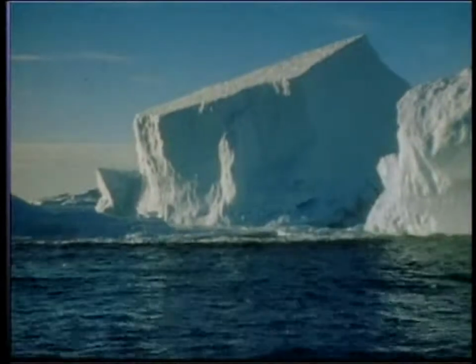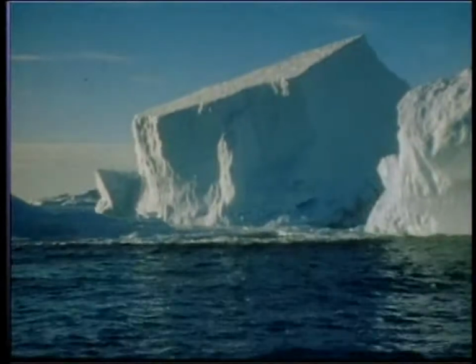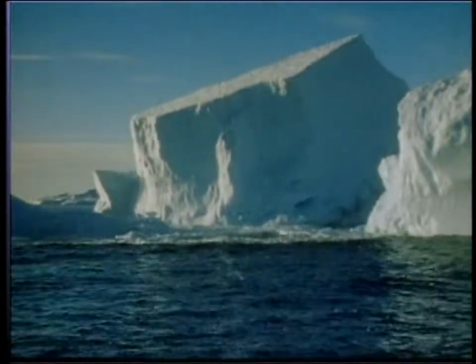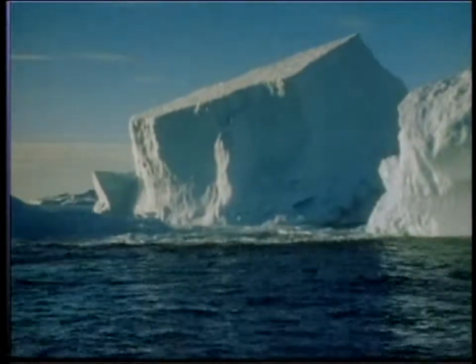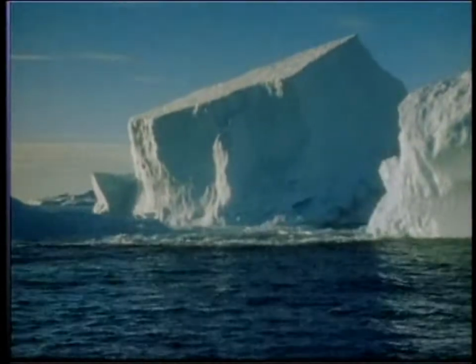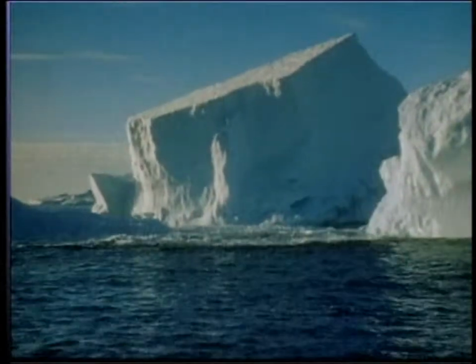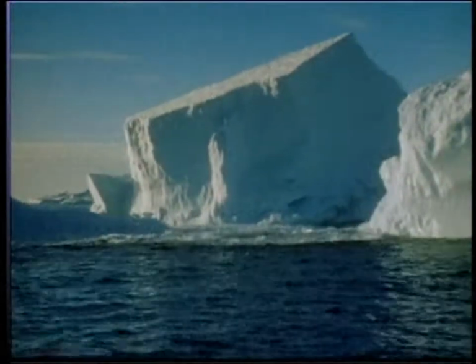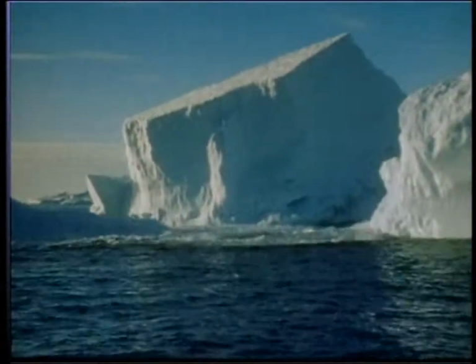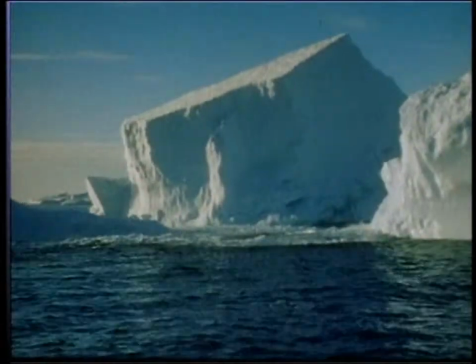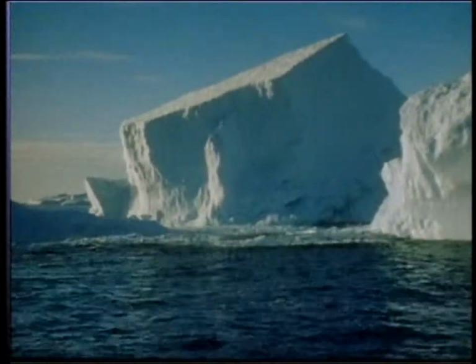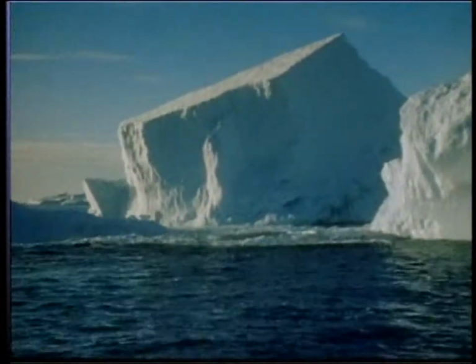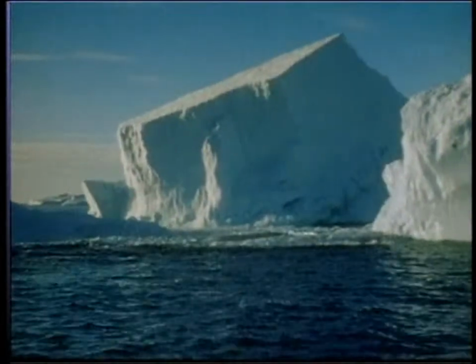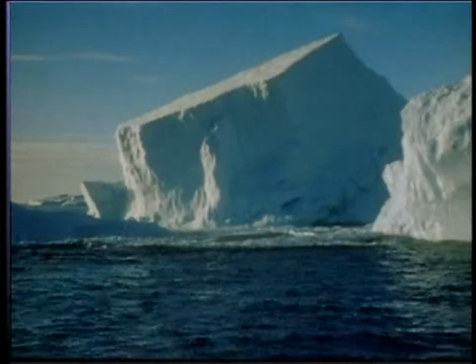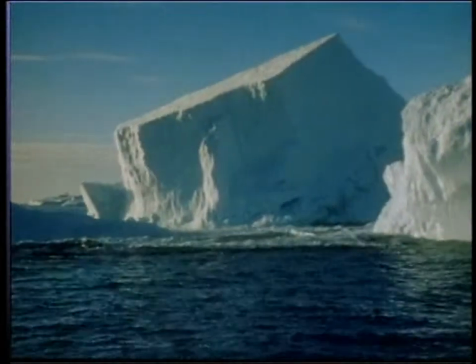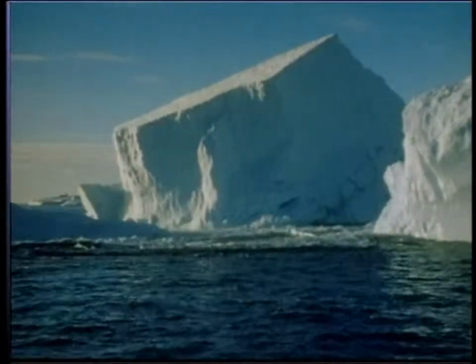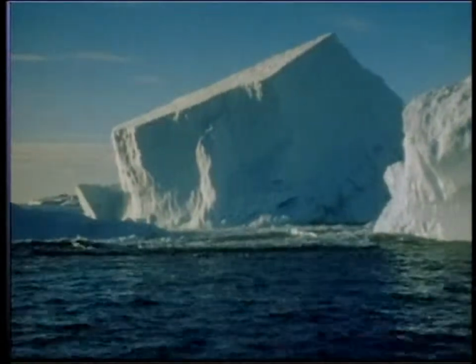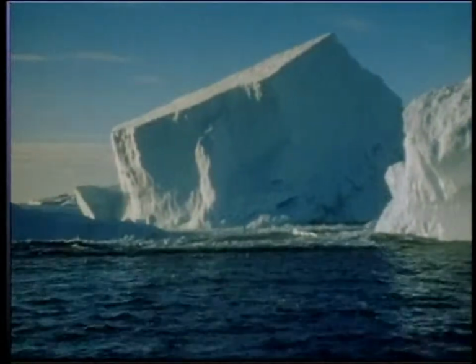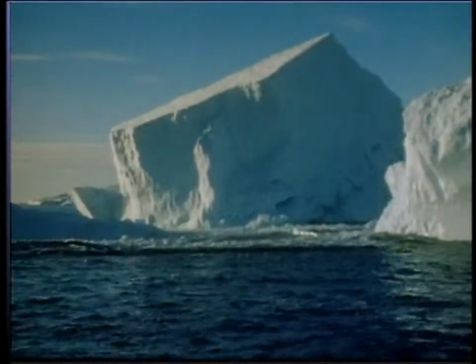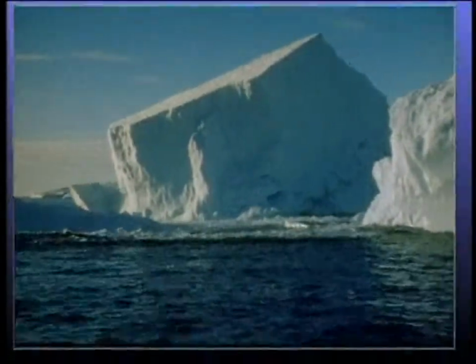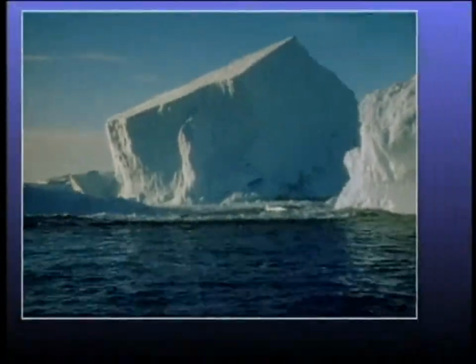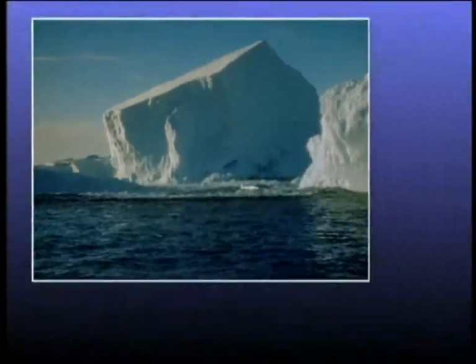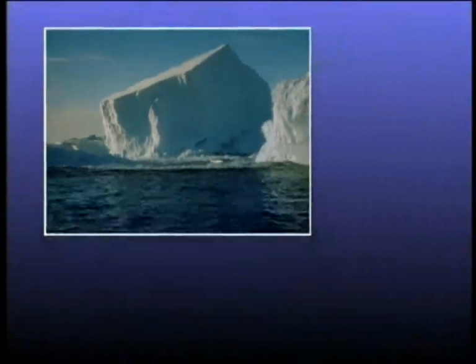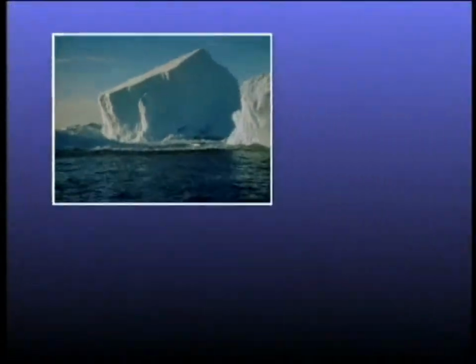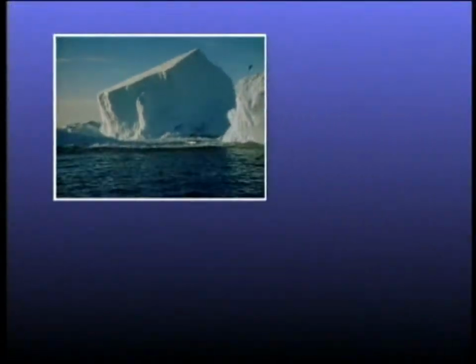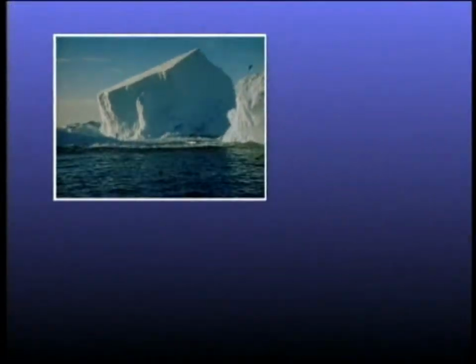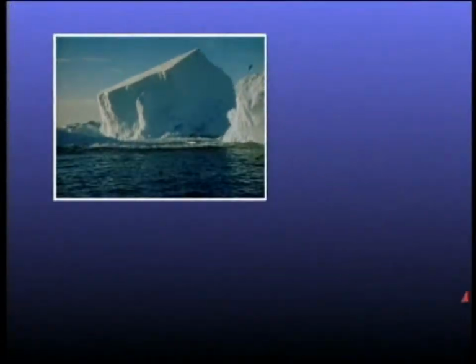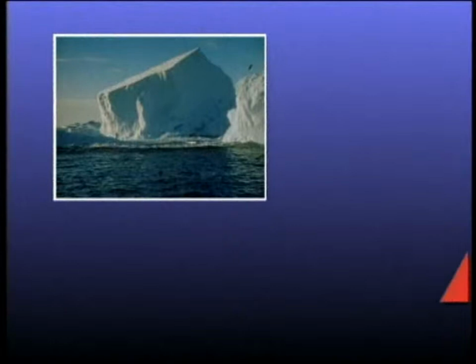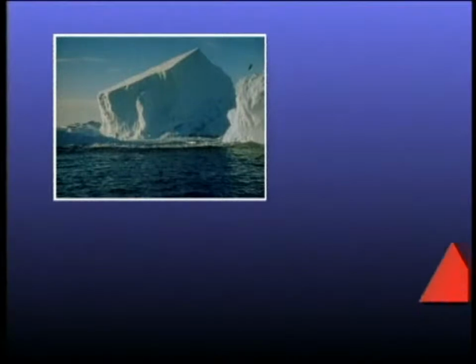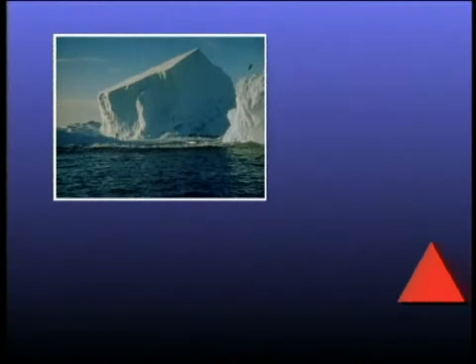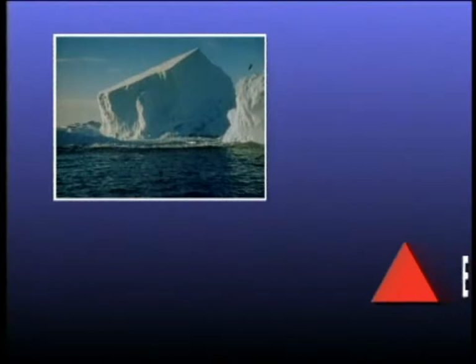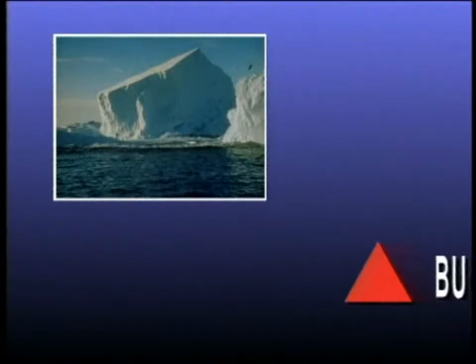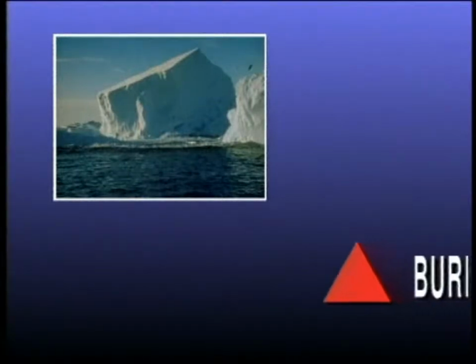The milder weather also affects the ice, and great lumps break off and become icebergs.